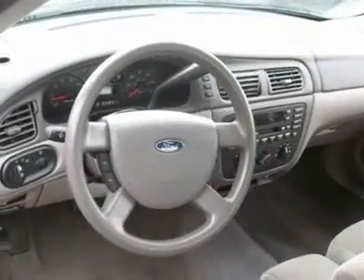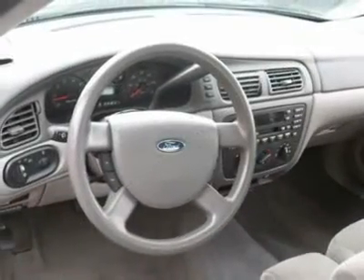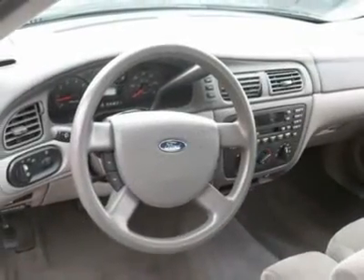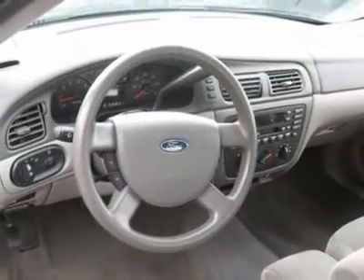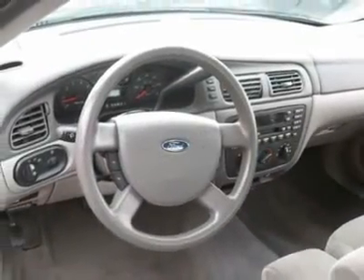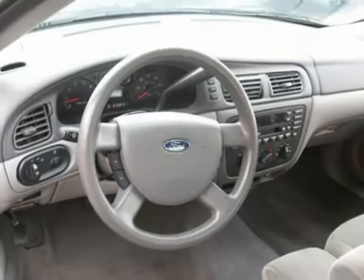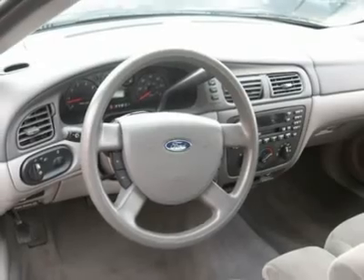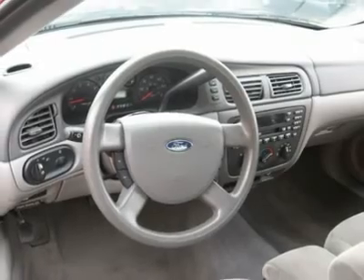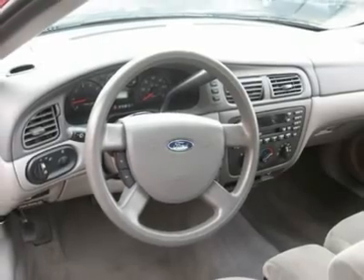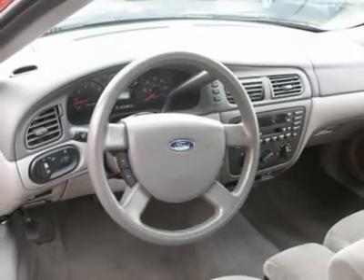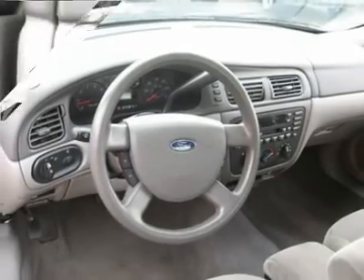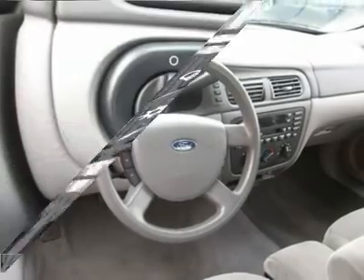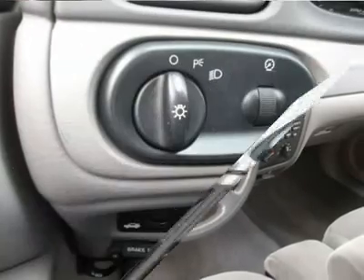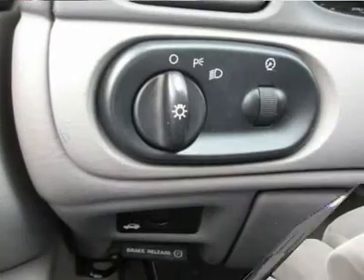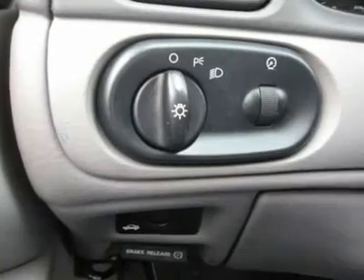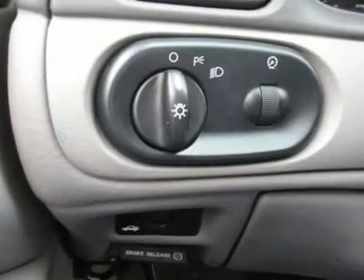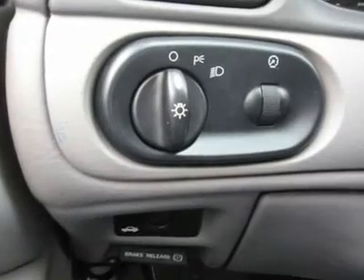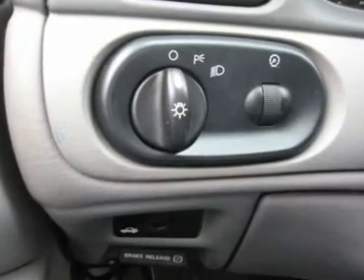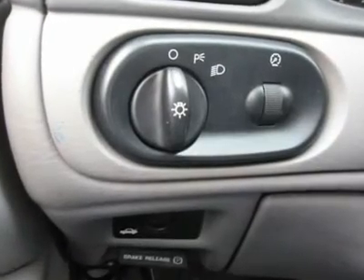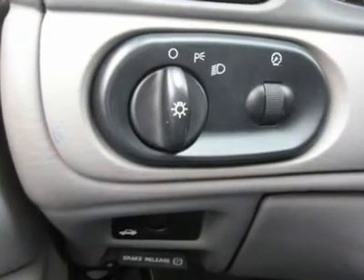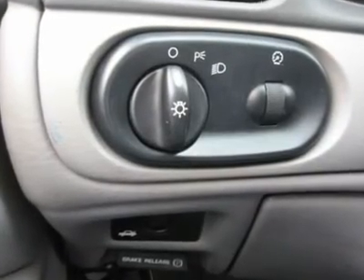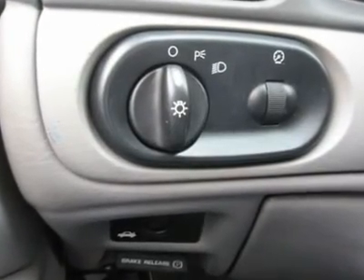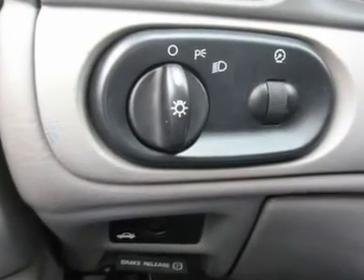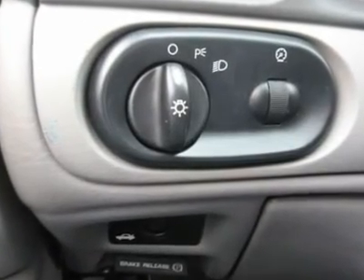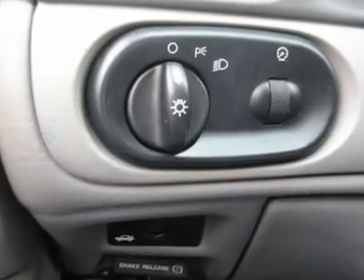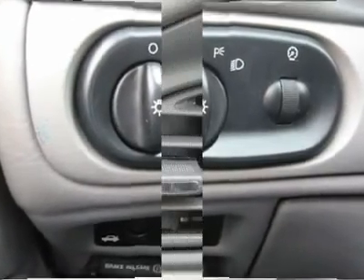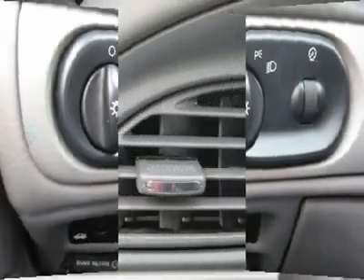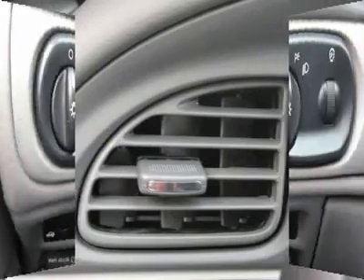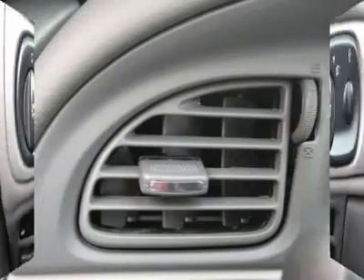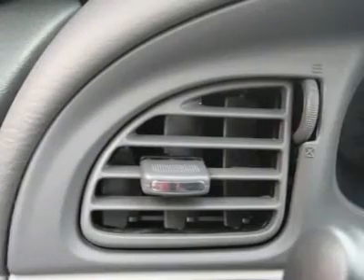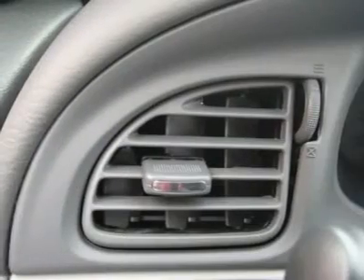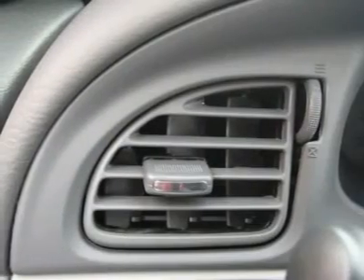Buy right off the lot. We open at 9 a.m. every day. Features include: Air Conditioning, Climate Control, Cruise Control.